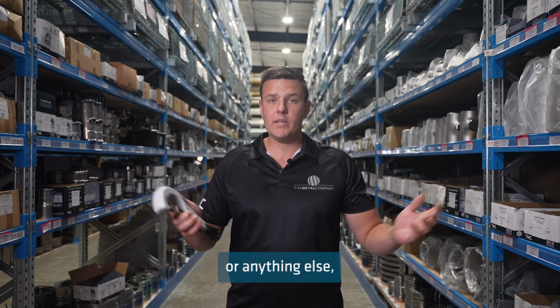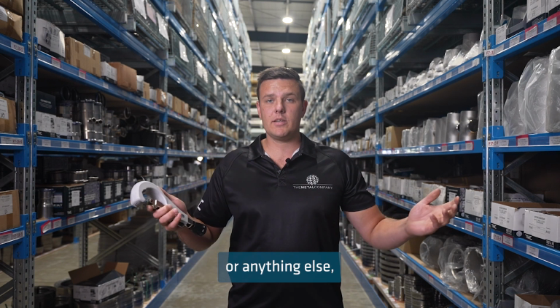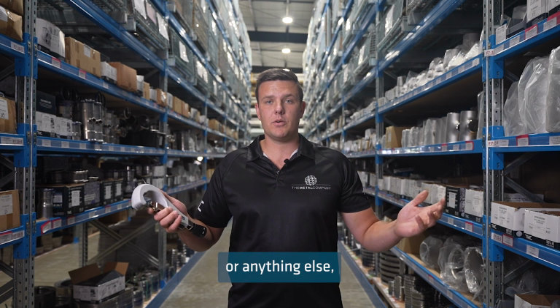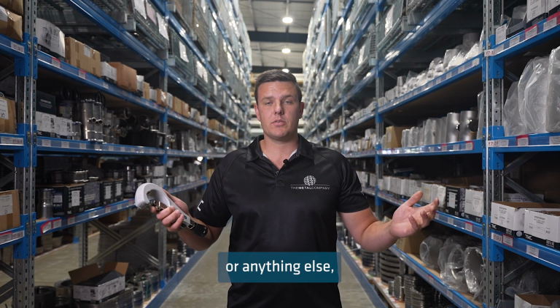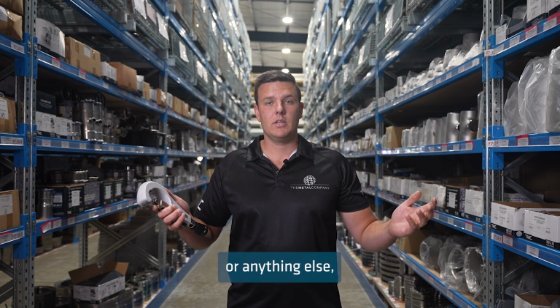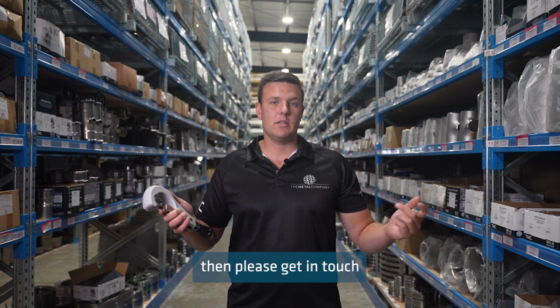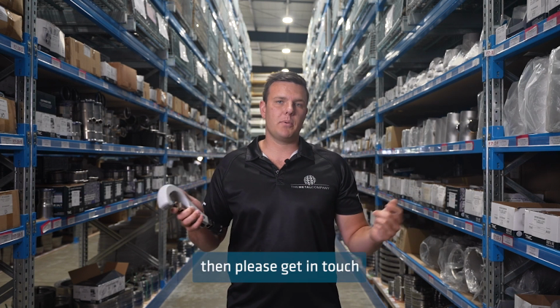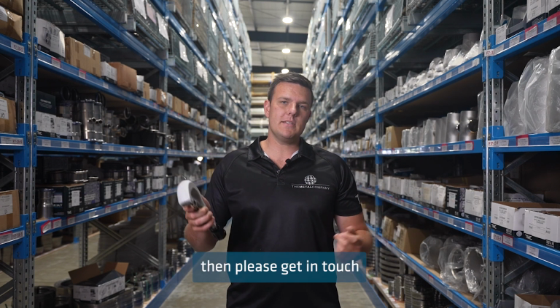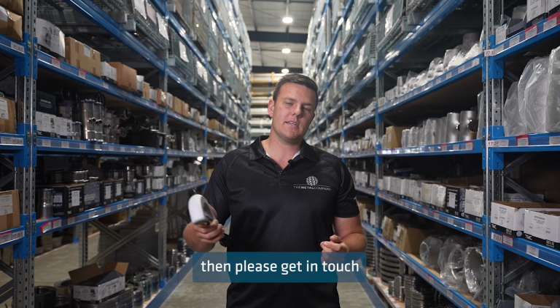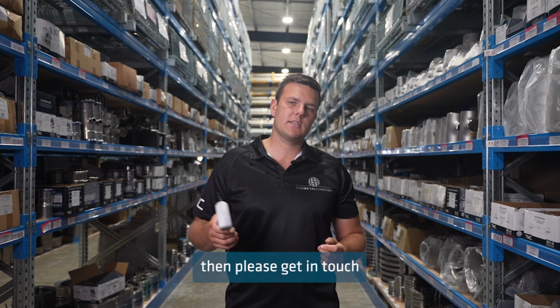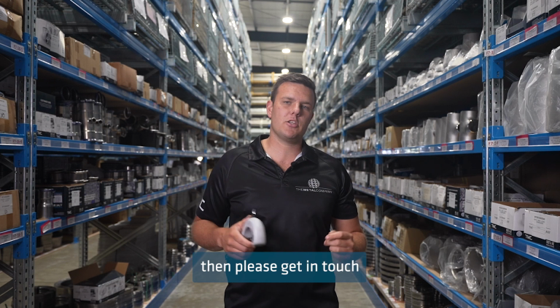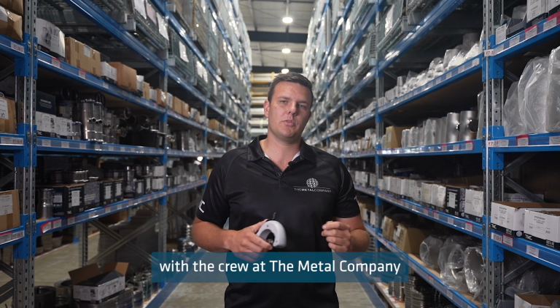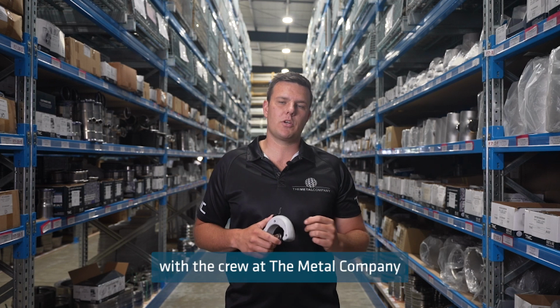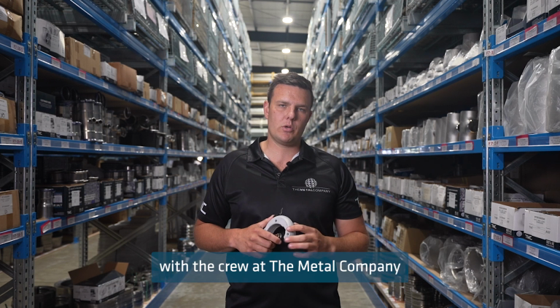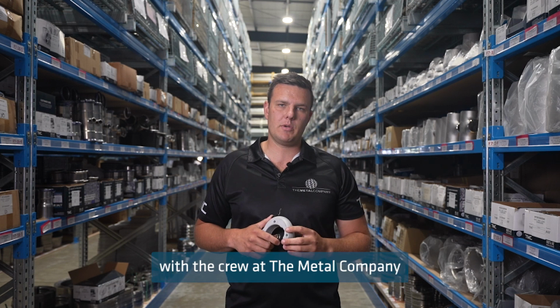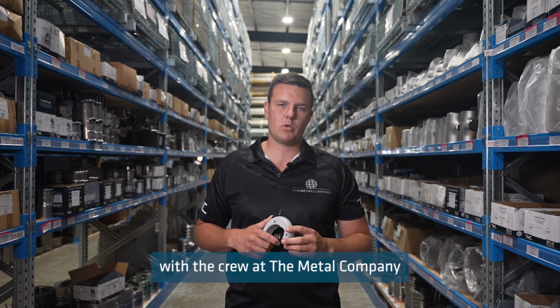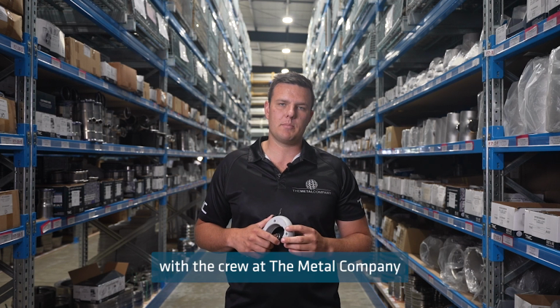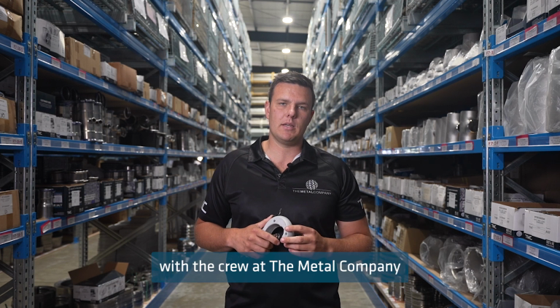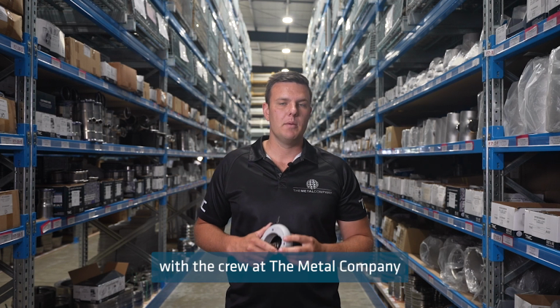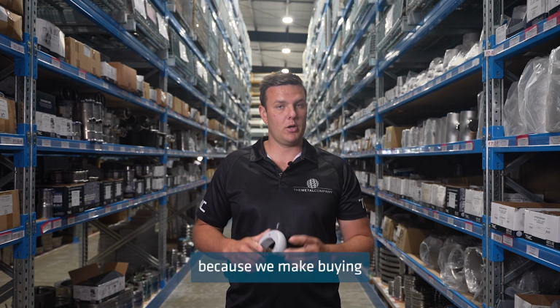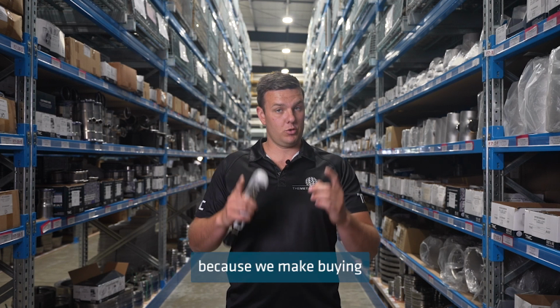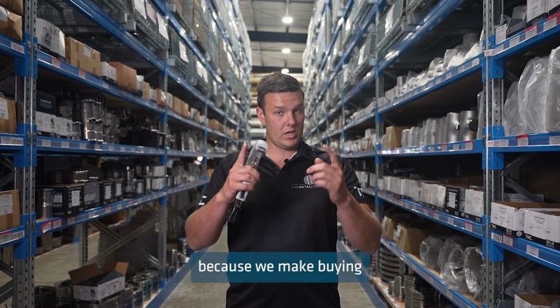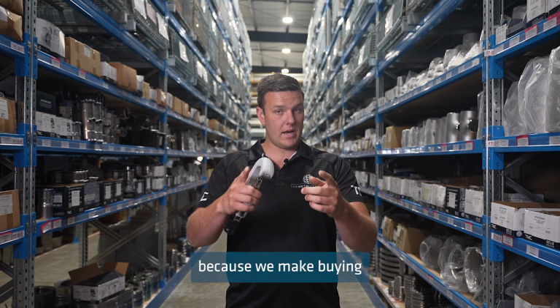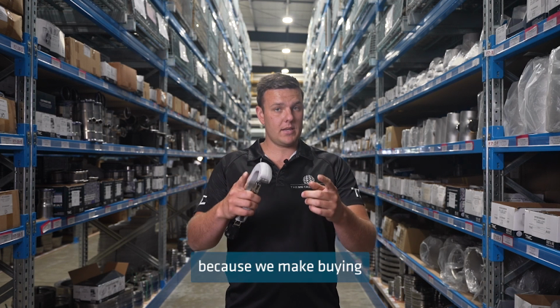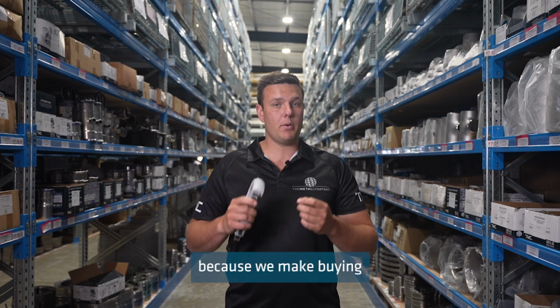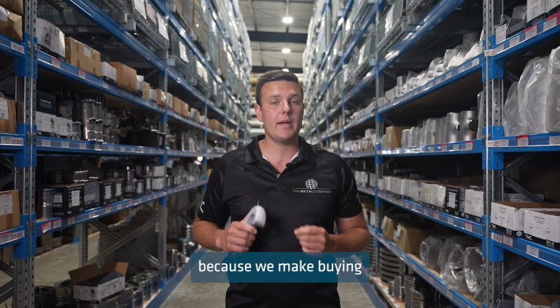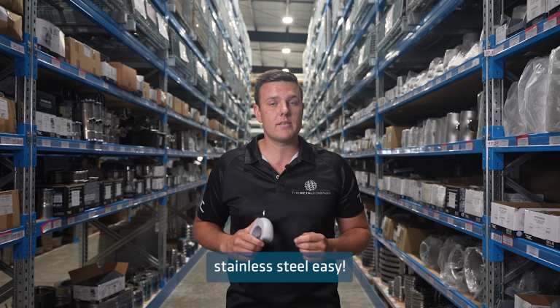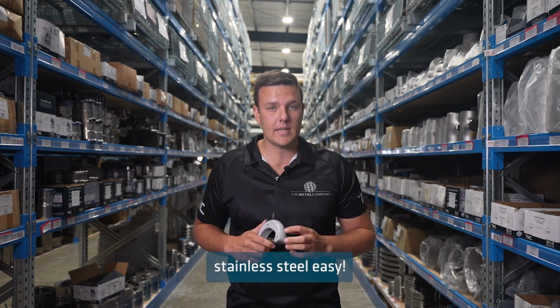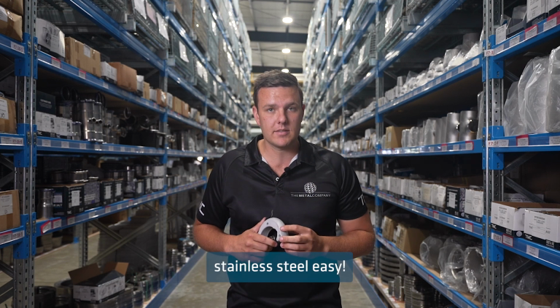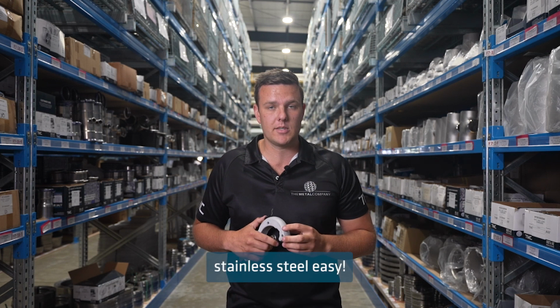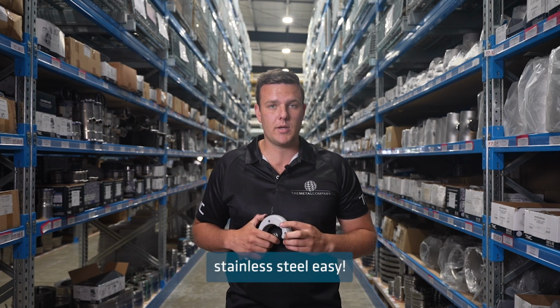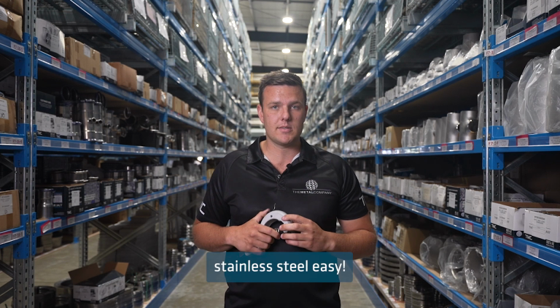If you have any questions about the RapidPress press fit system or anything else, then please get in touch with the crew at the metal company because we make buying stainless steel easy.